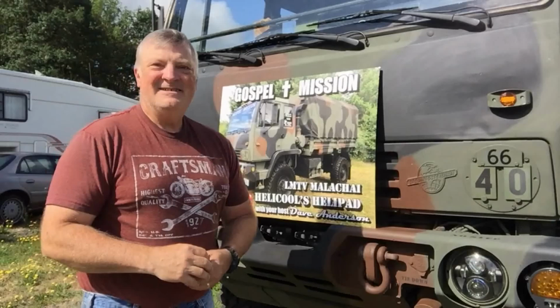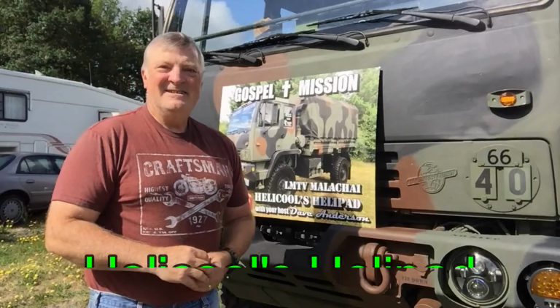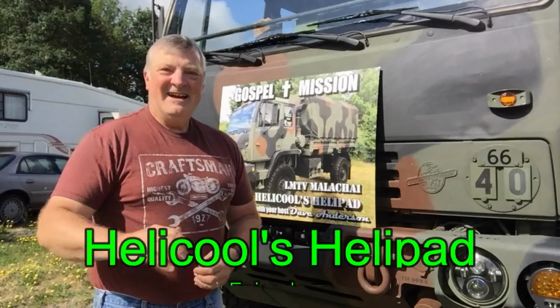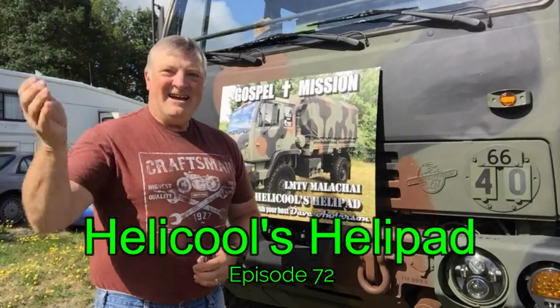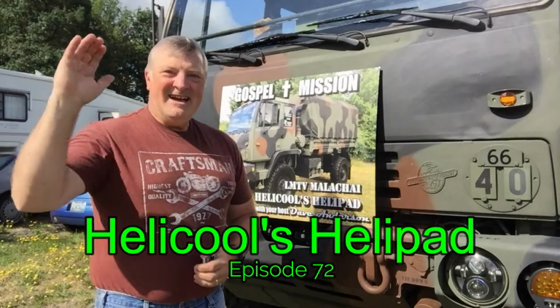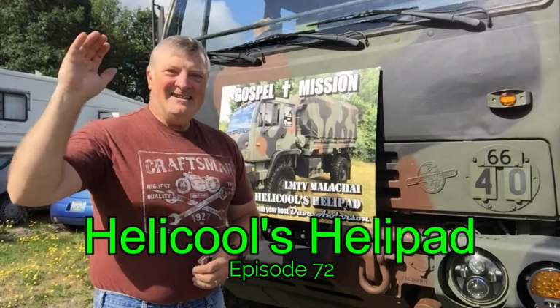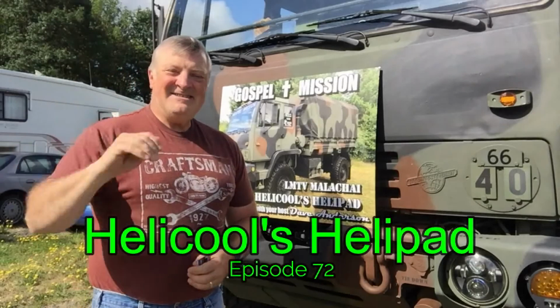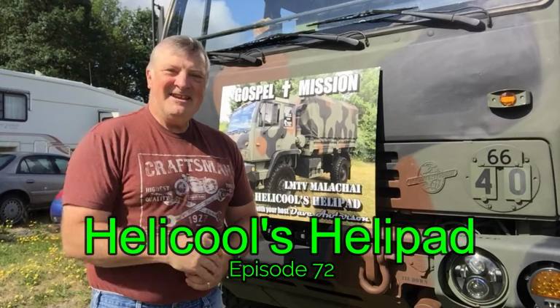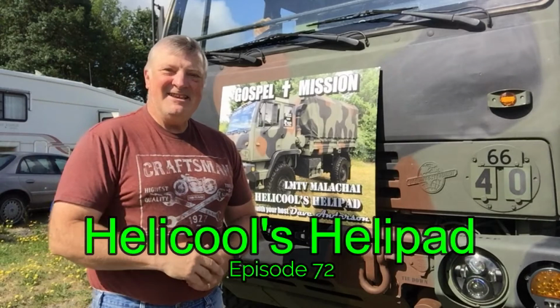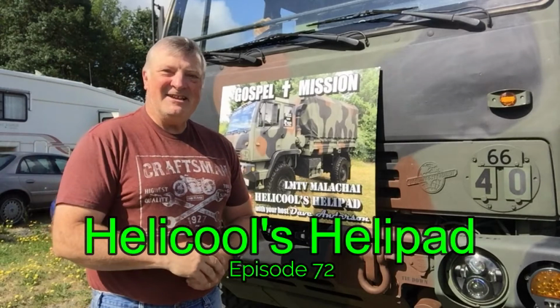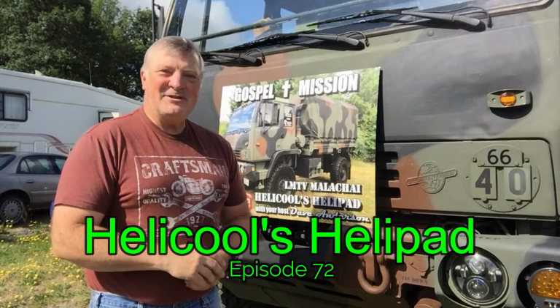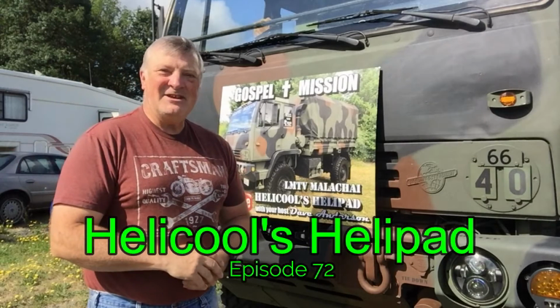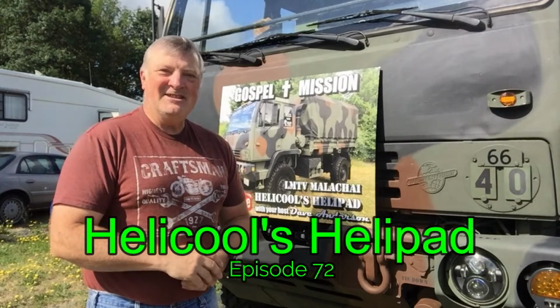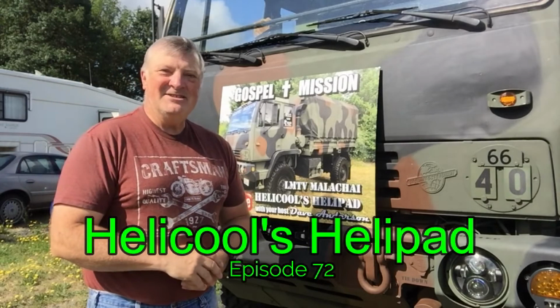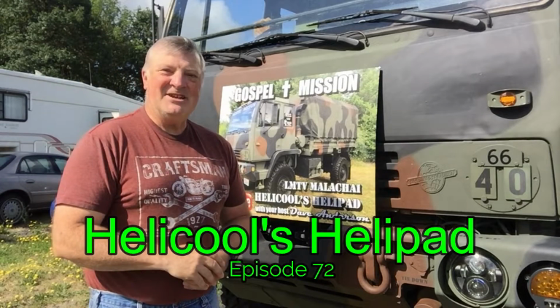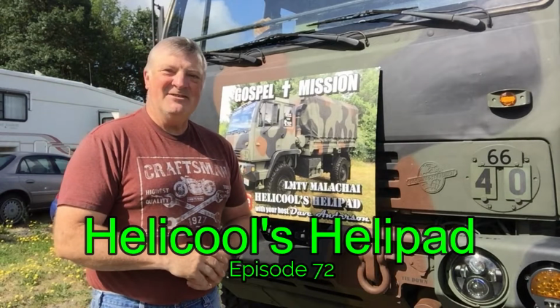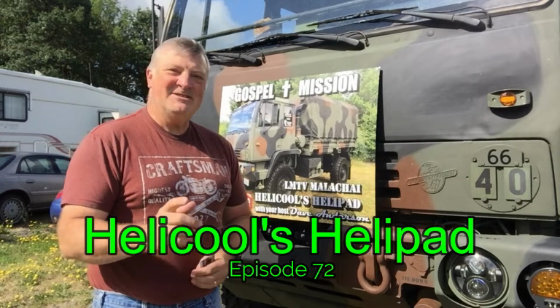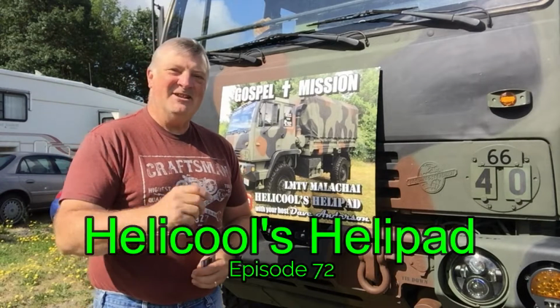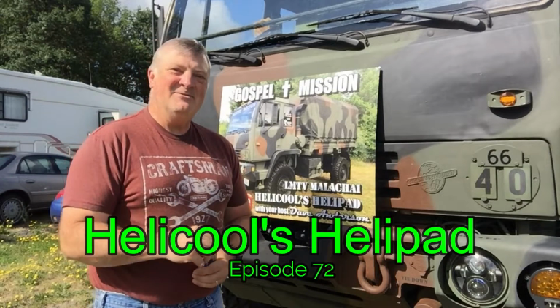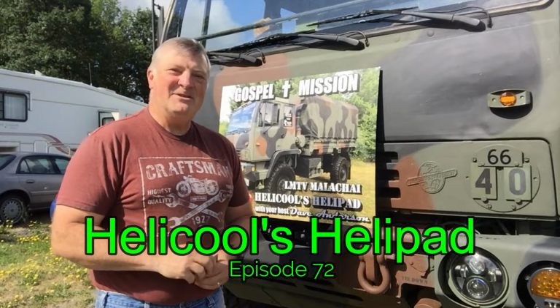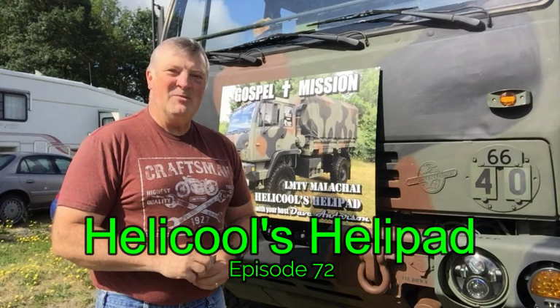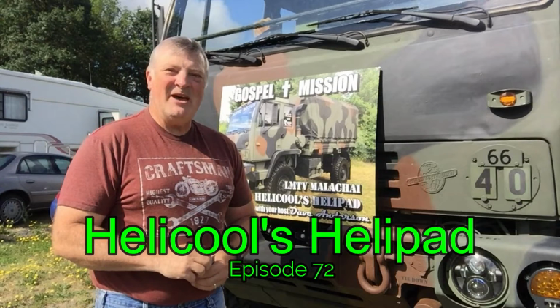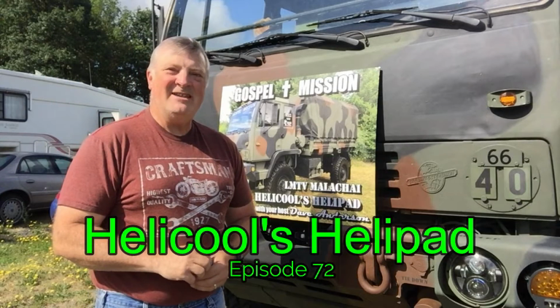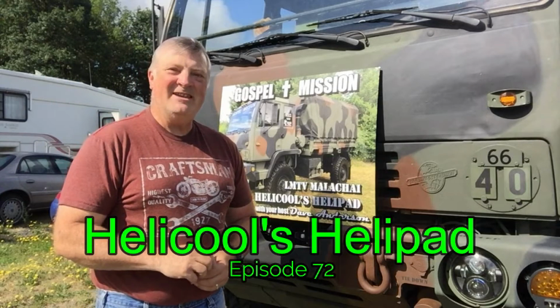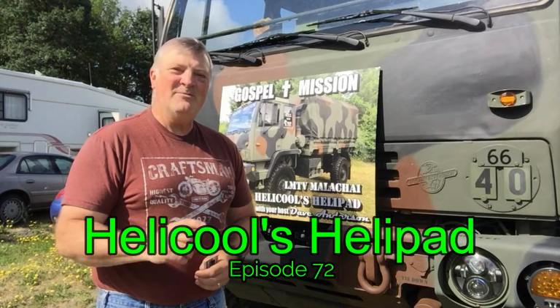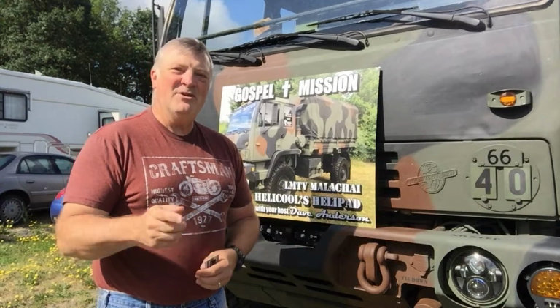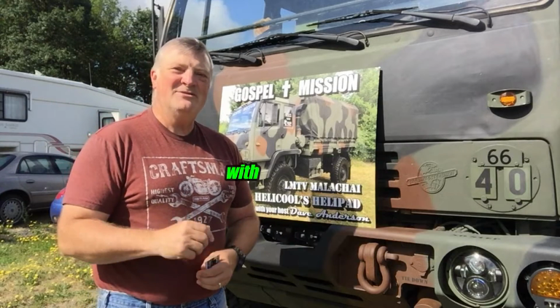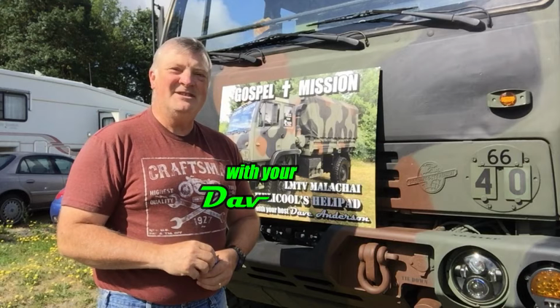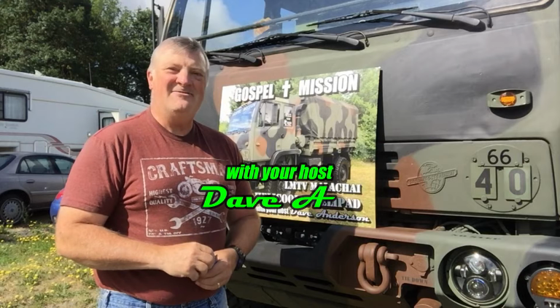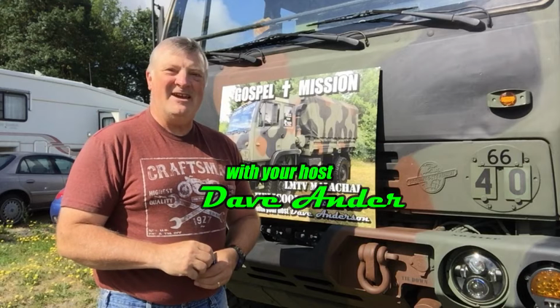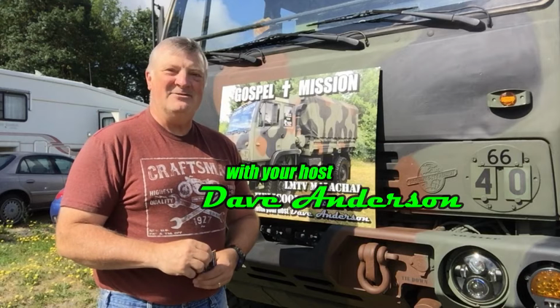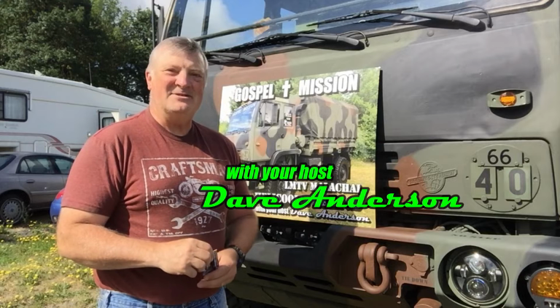Hi guys. Hey, thanks for clicking on this channel. This is Heli Cools Helipad, and I'm your host Dave Anderson.